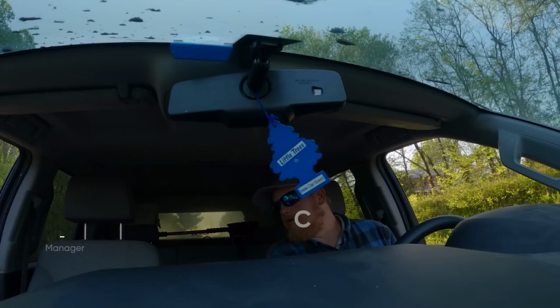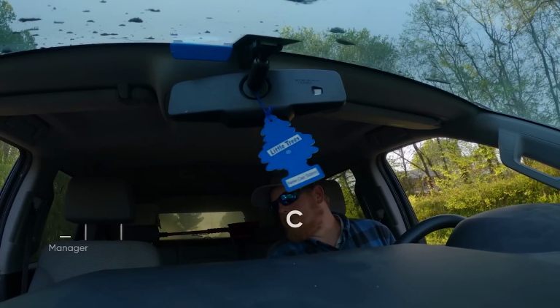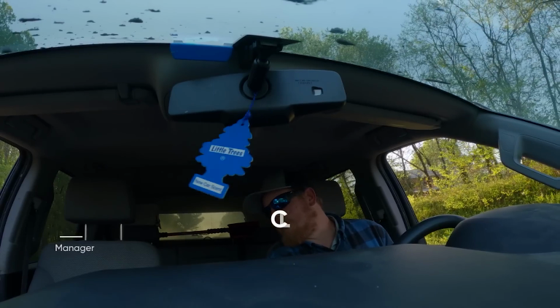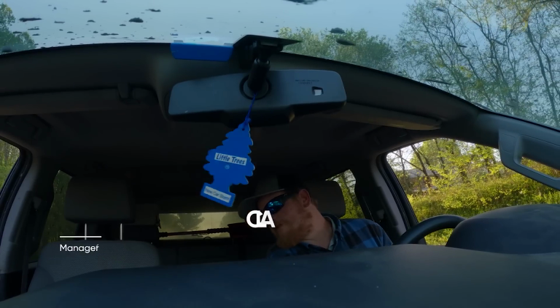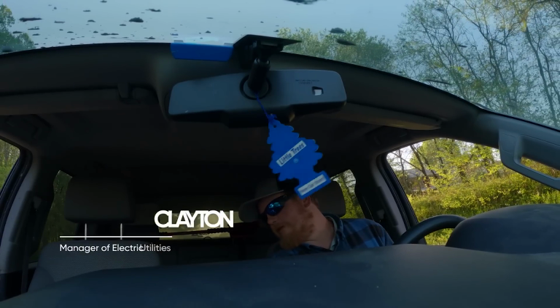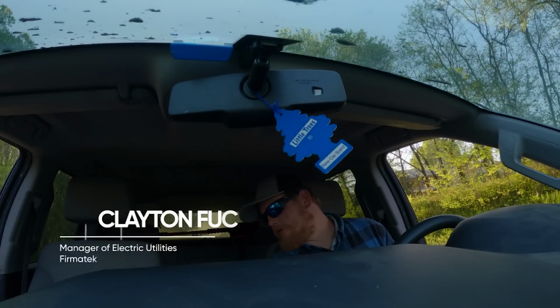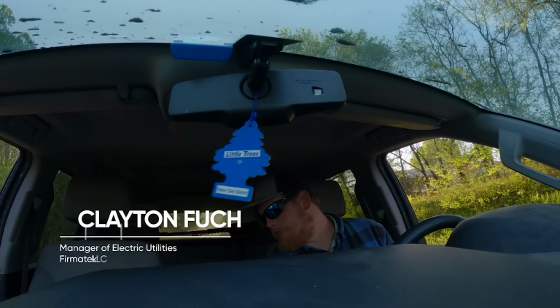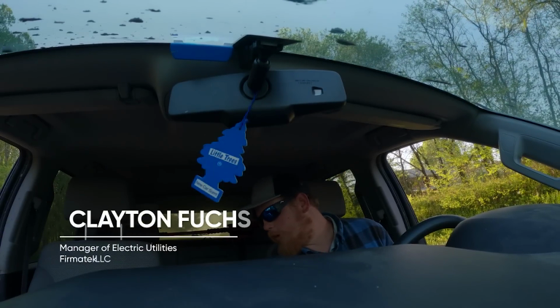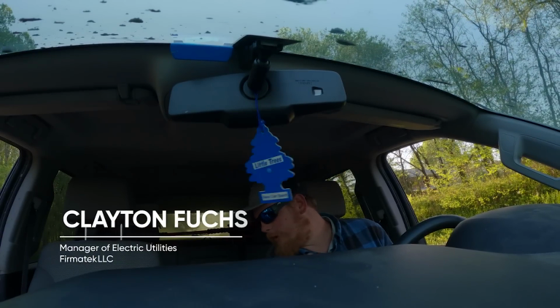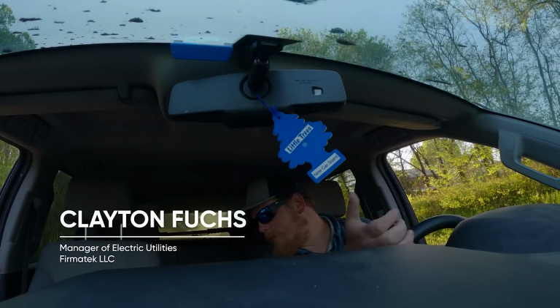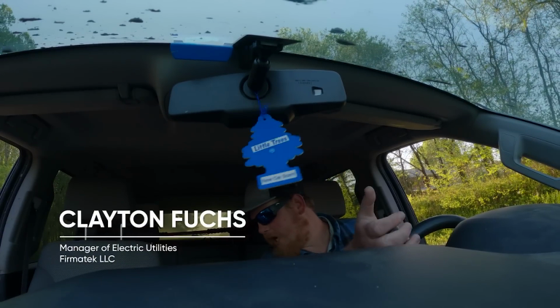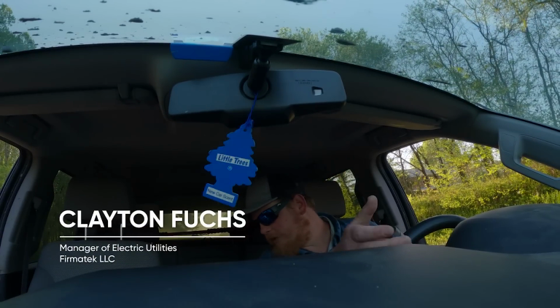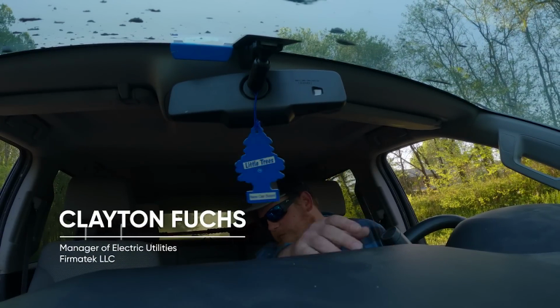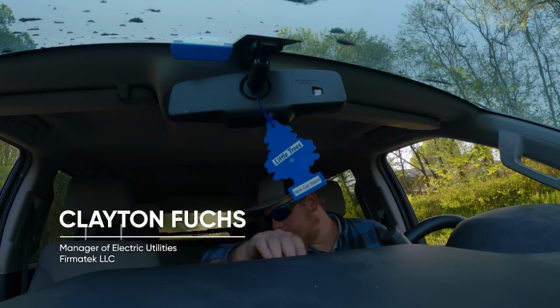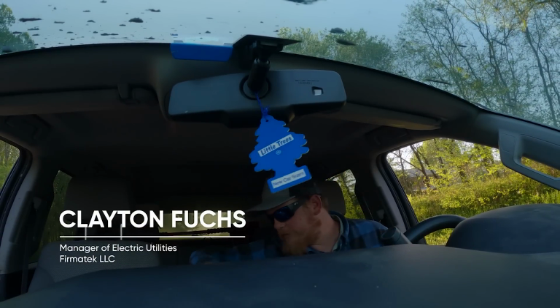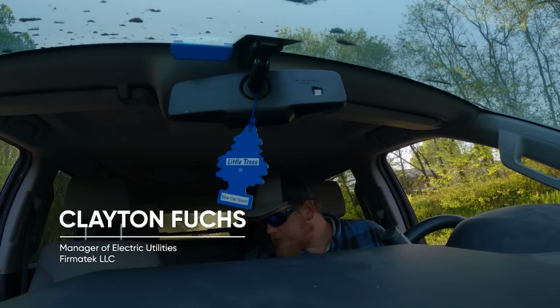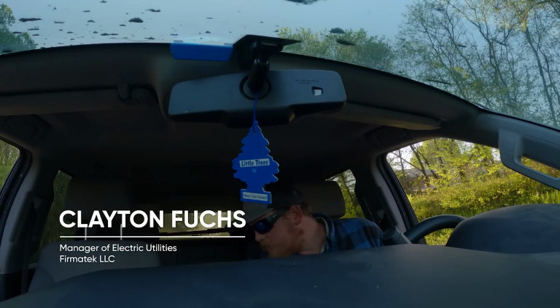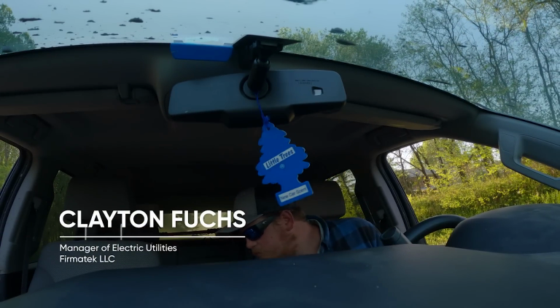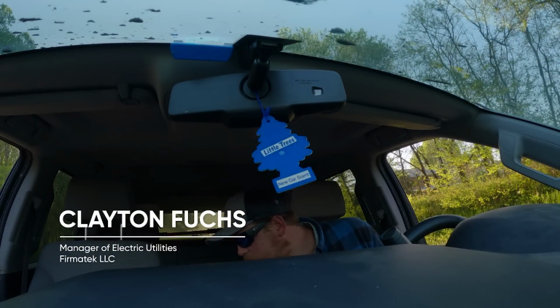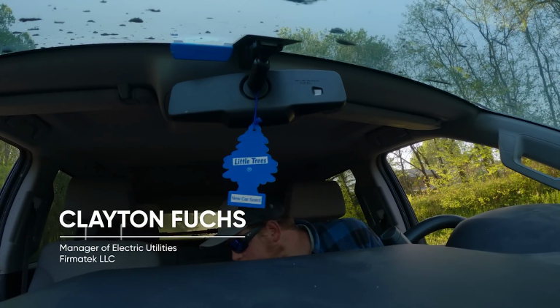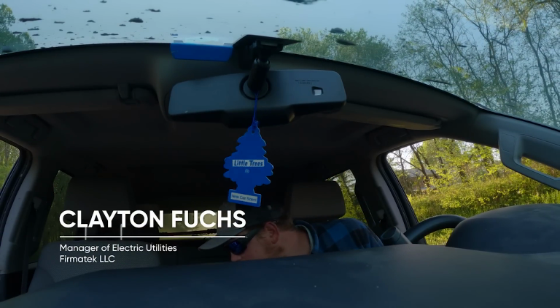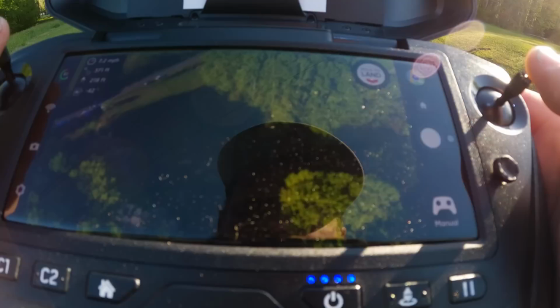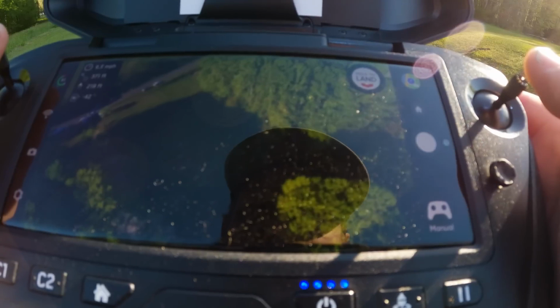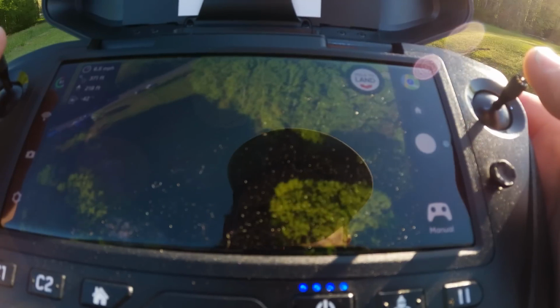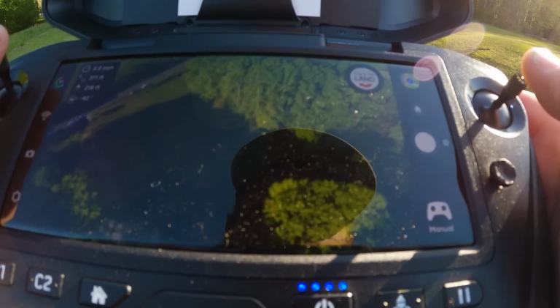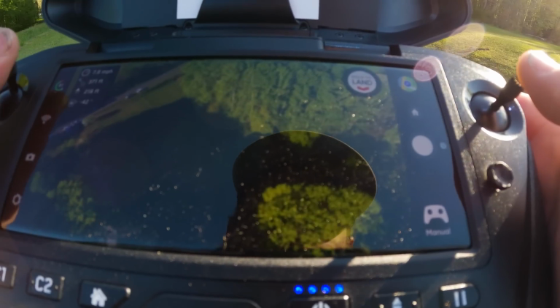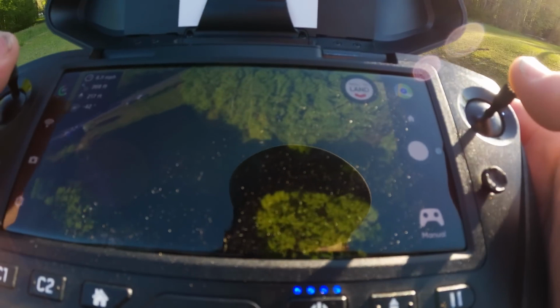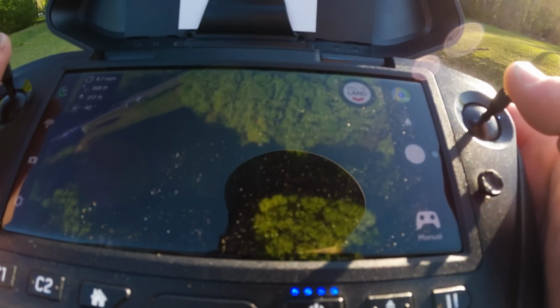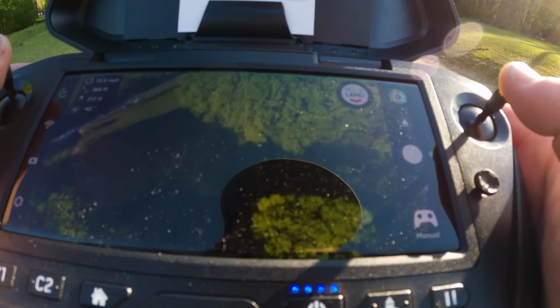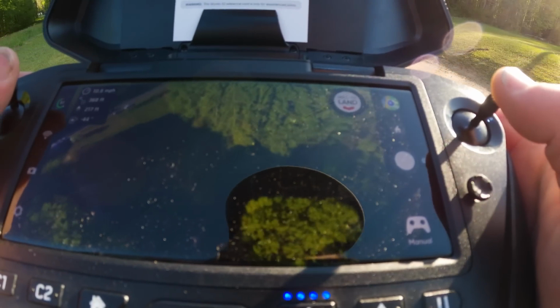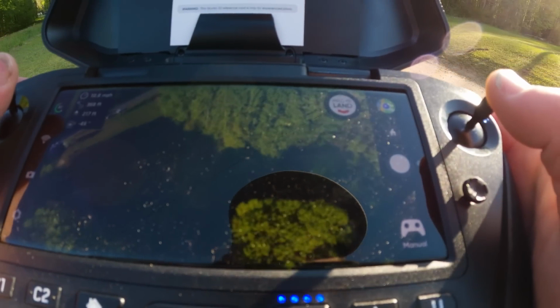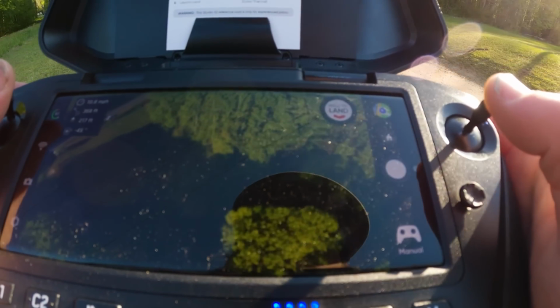Google Earth said there was a road right behind us, but there isn't. Lies. Fake news.